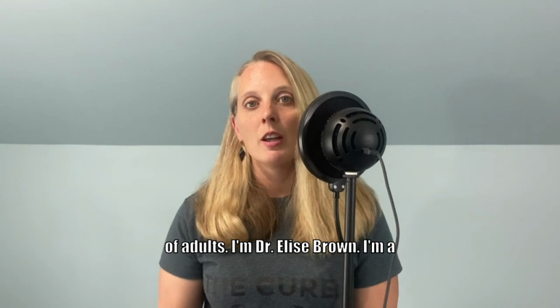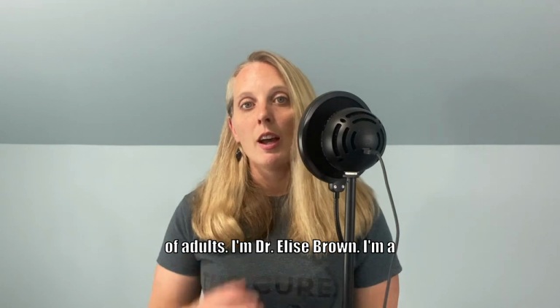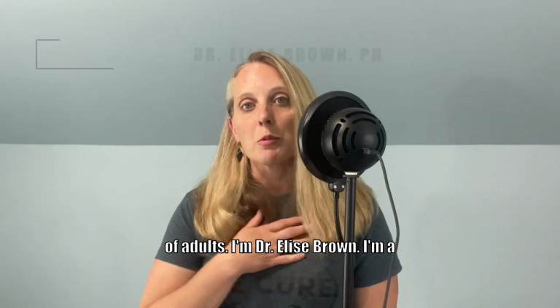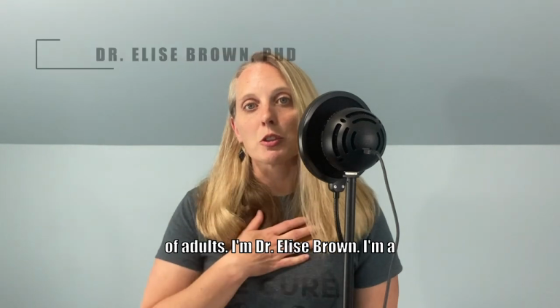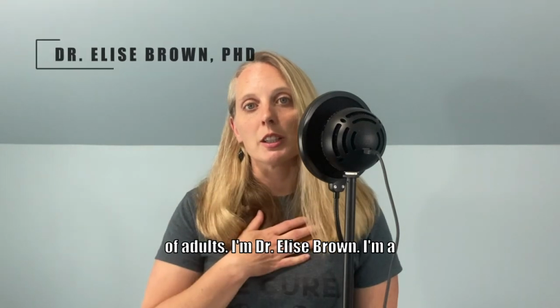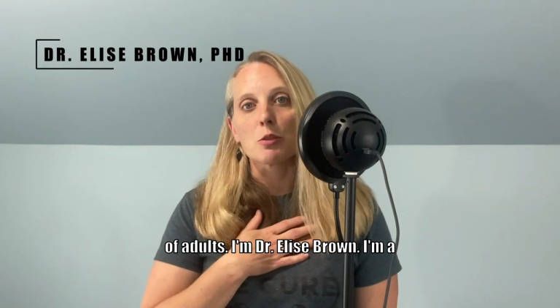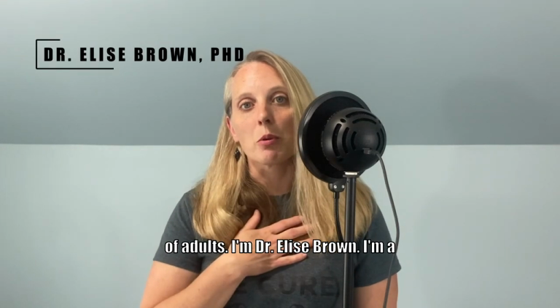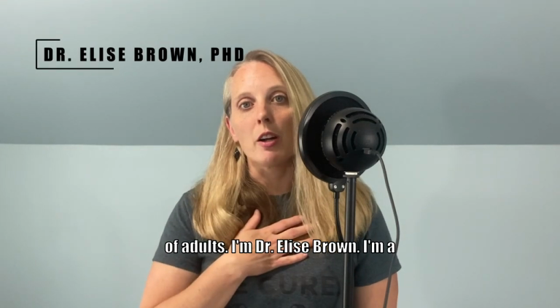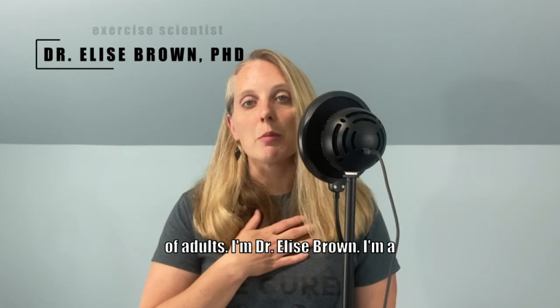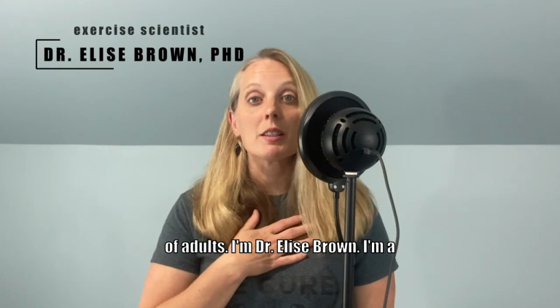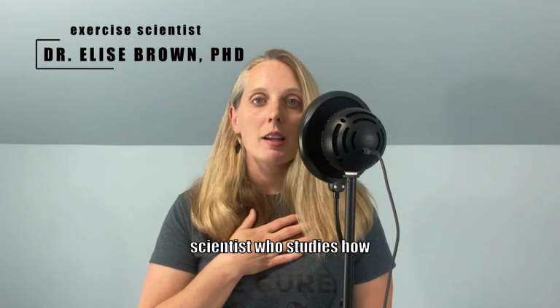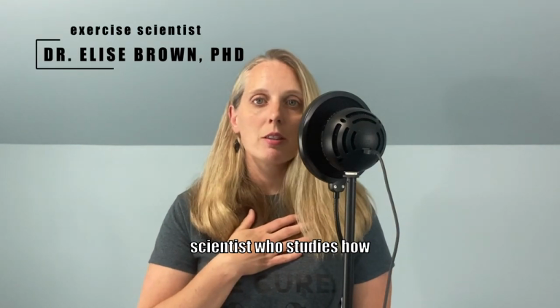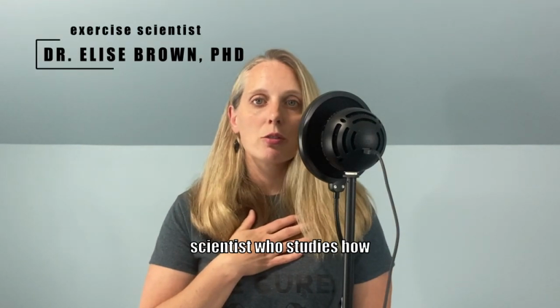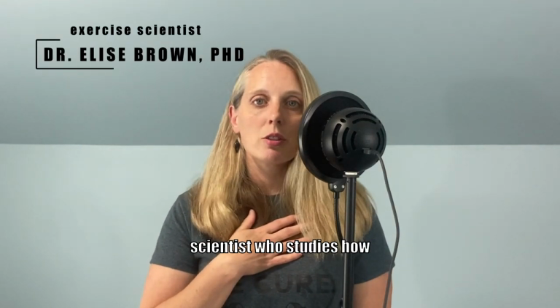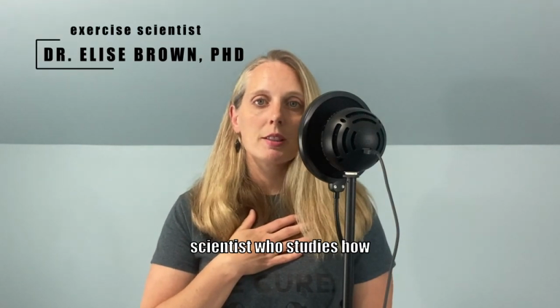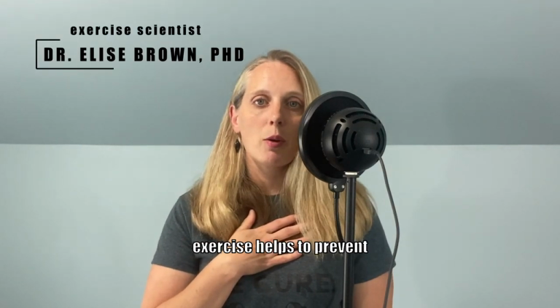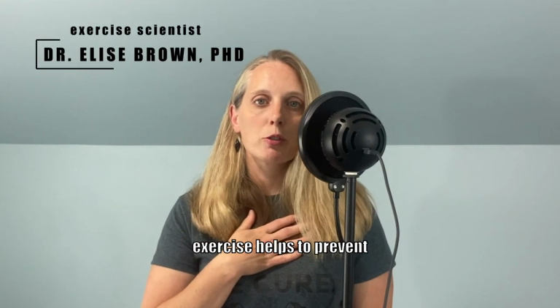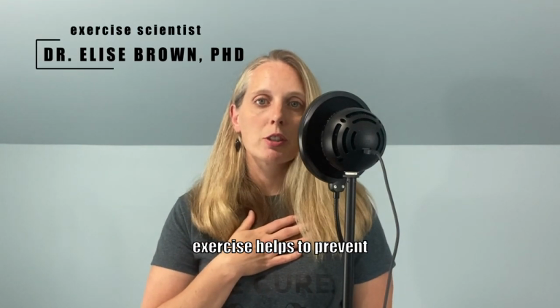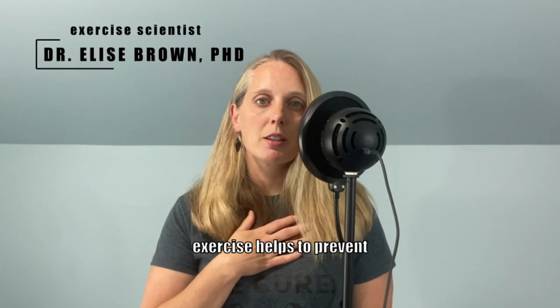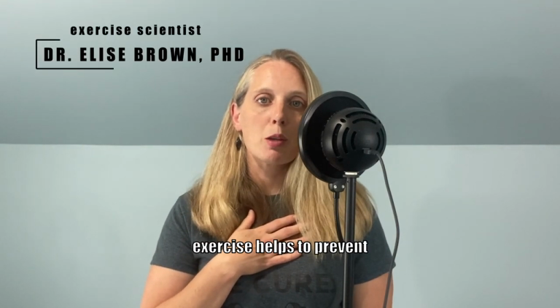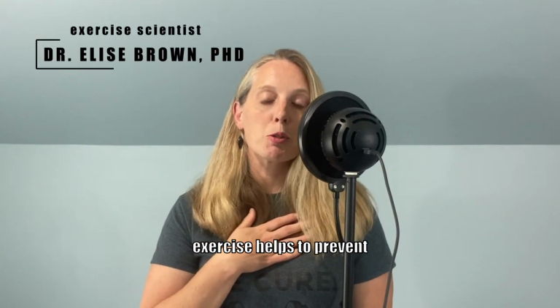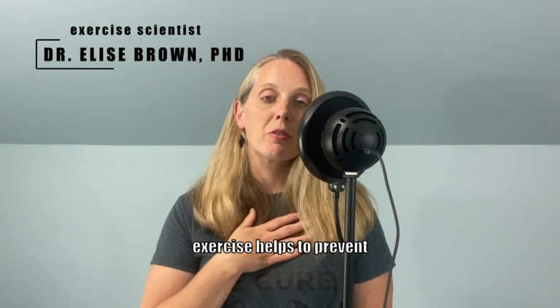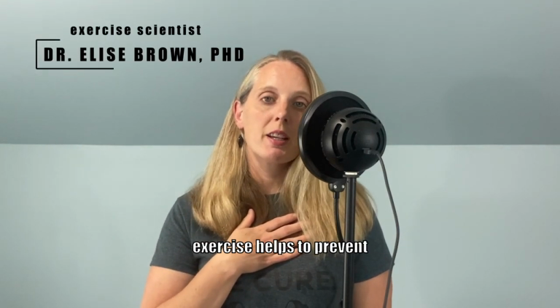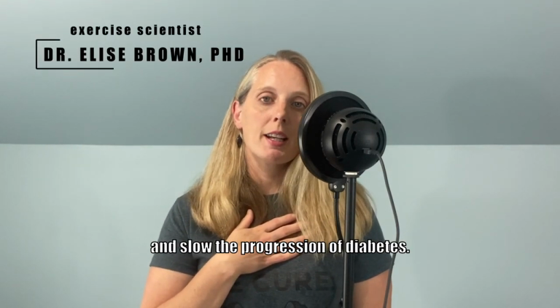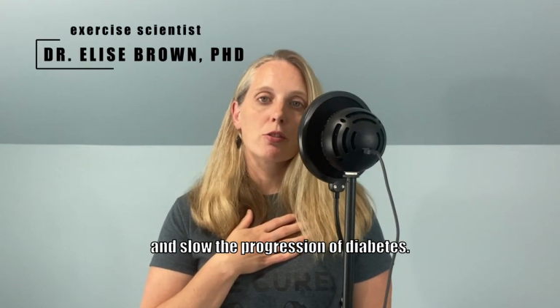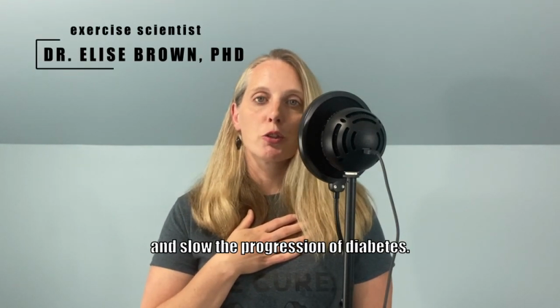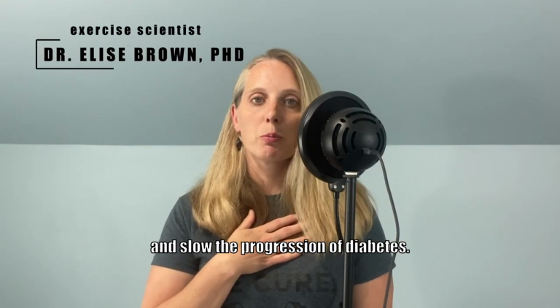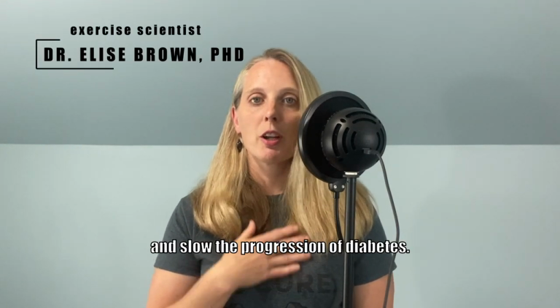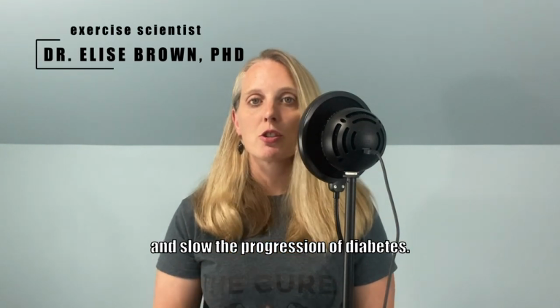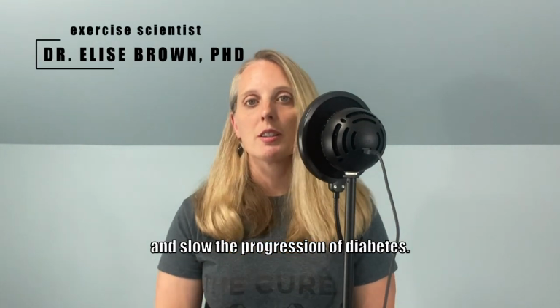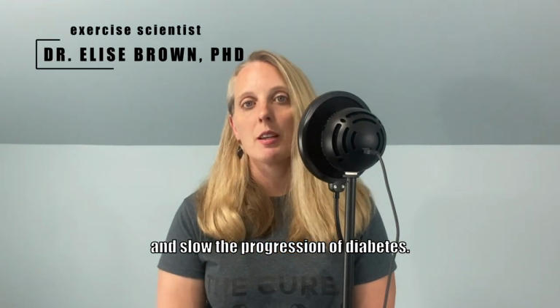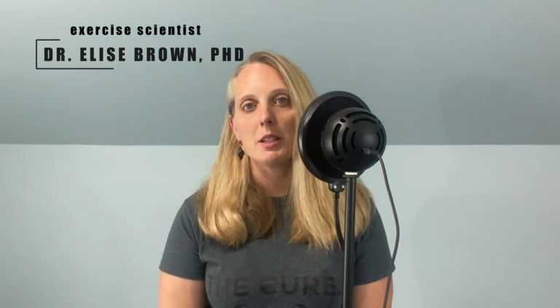I'm Dr. Elise Brown. I'm a scientist who studies how exercise helps to prevent and slow the progression of diabetes.